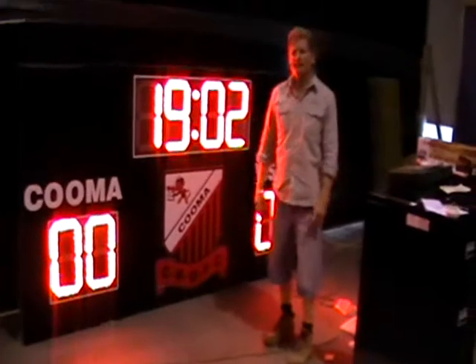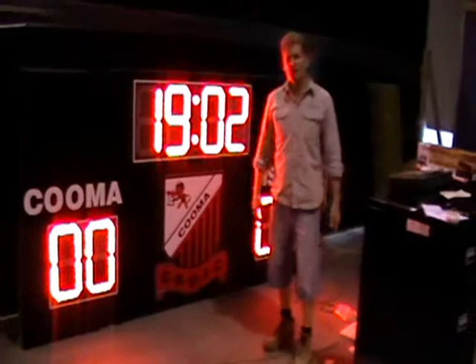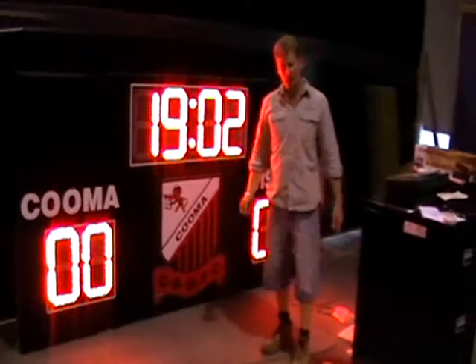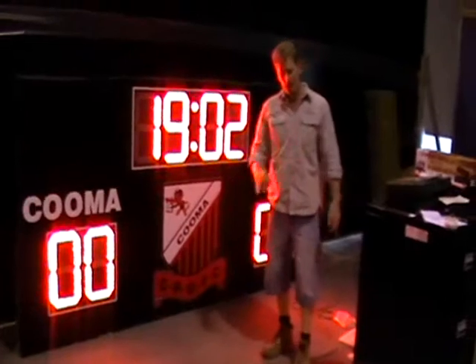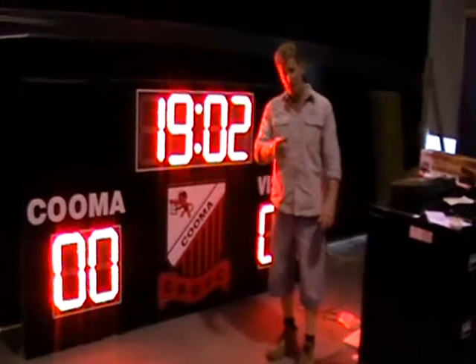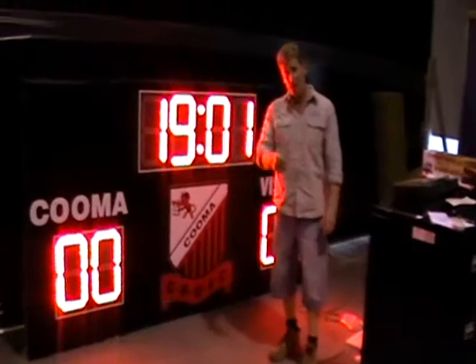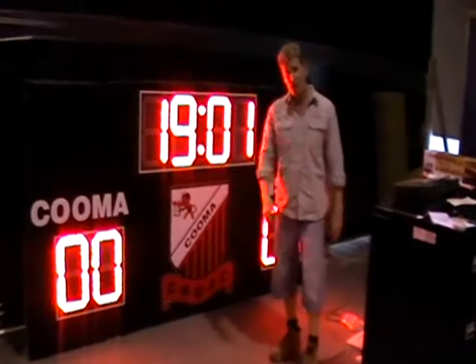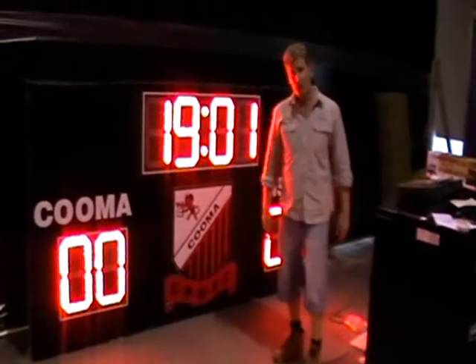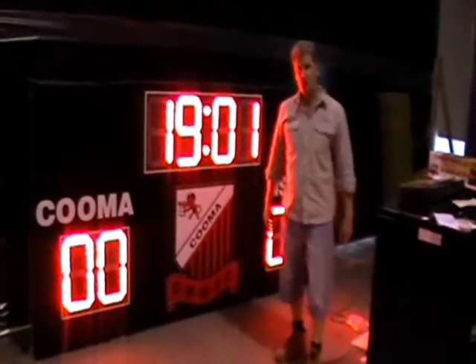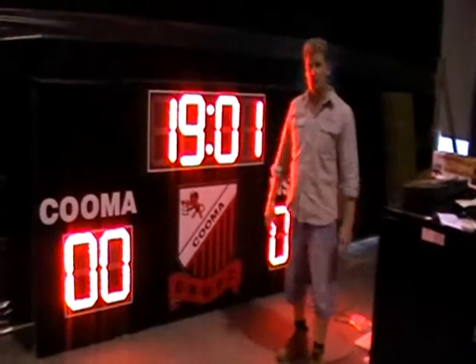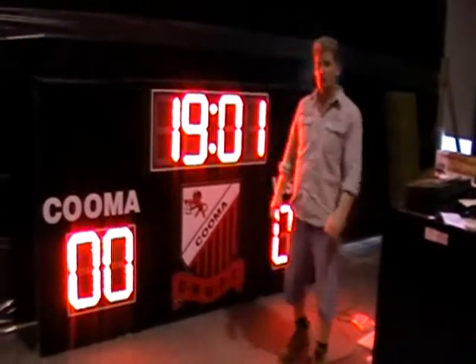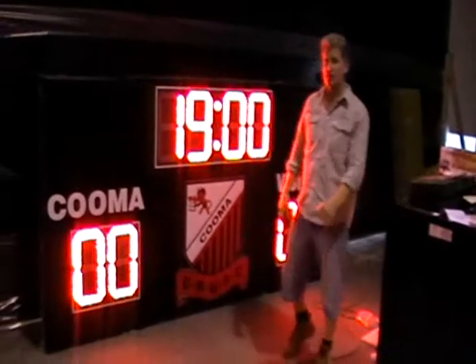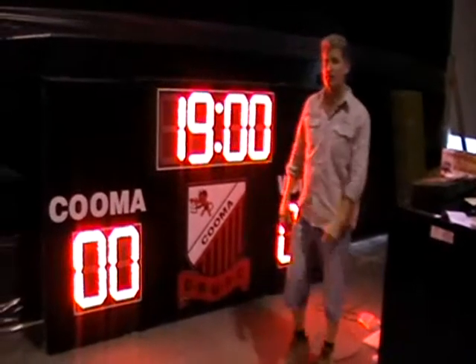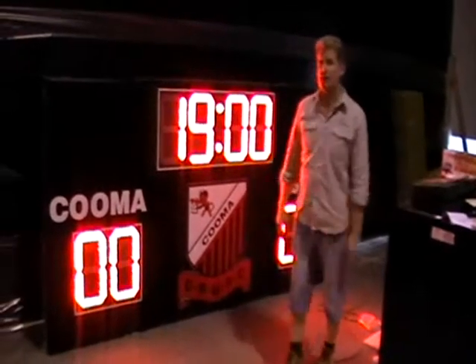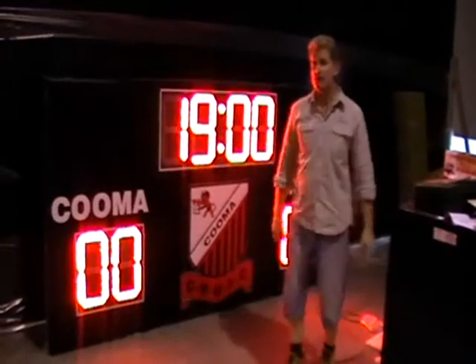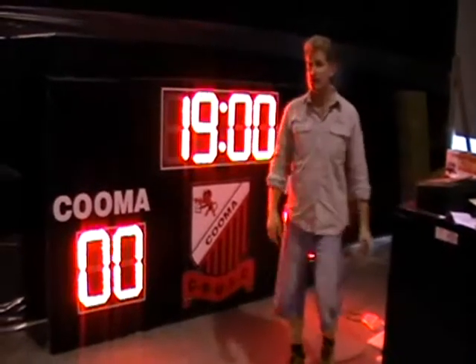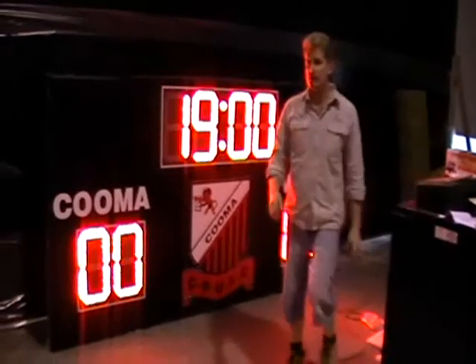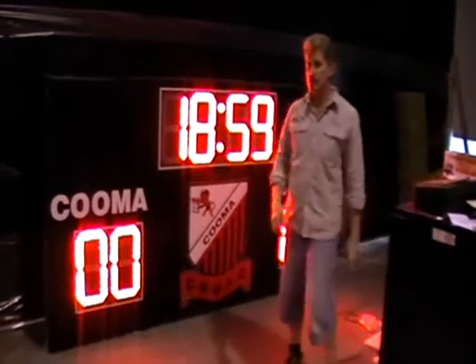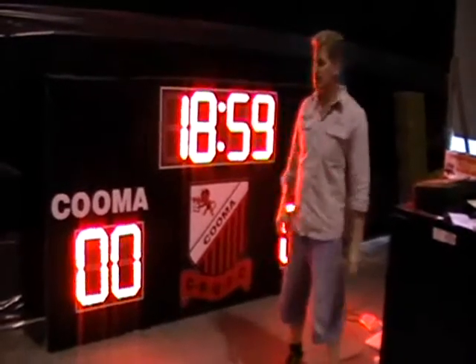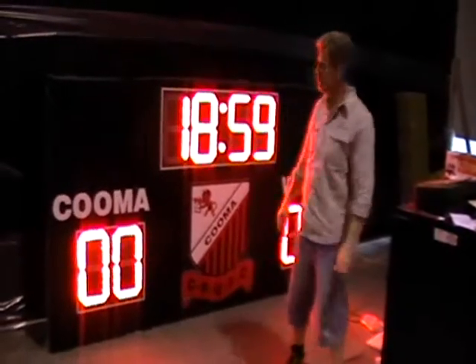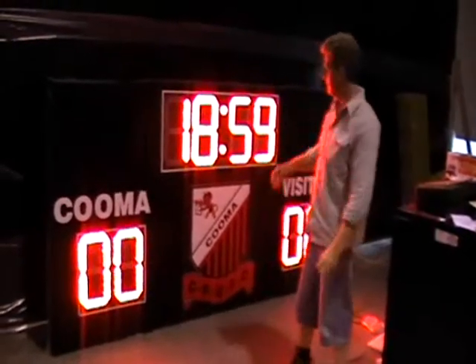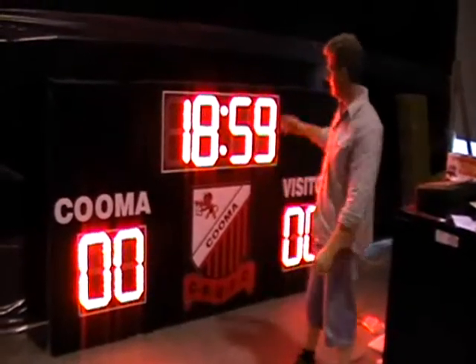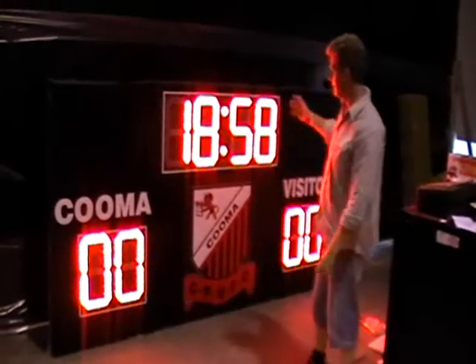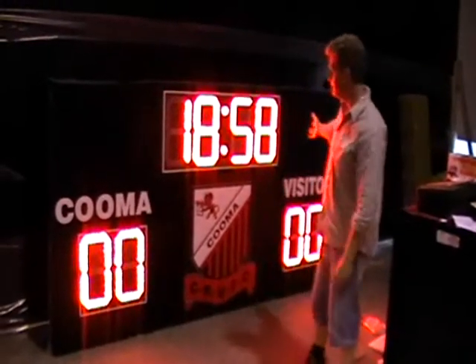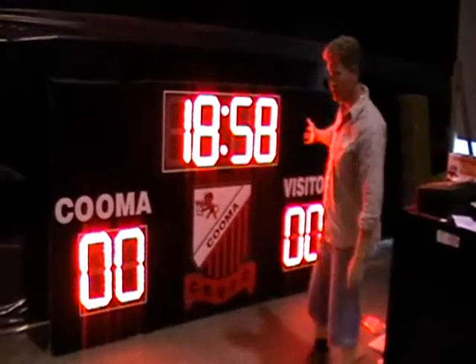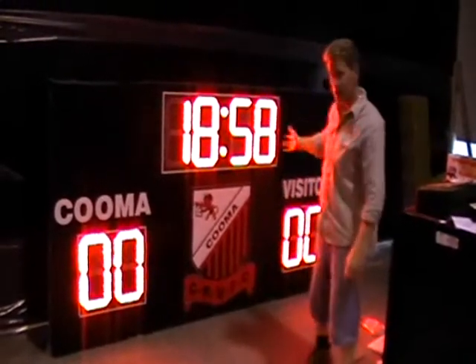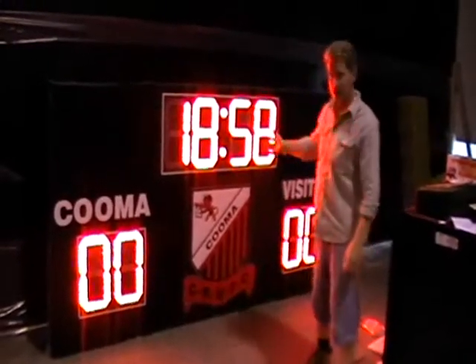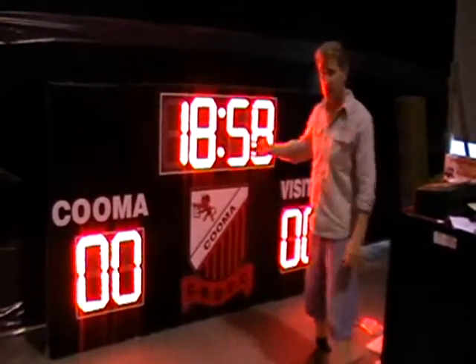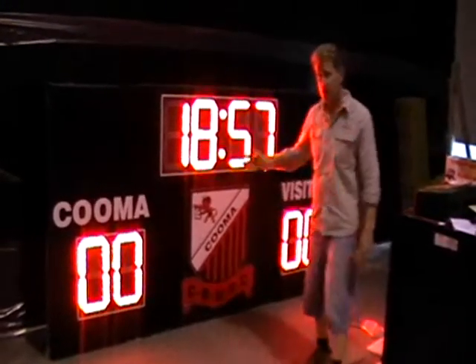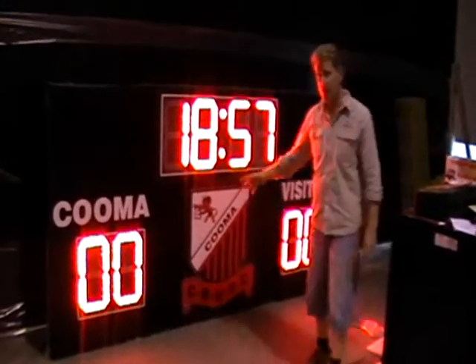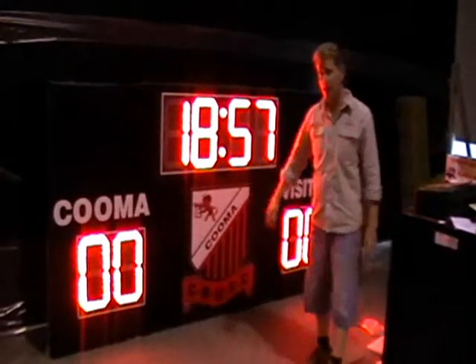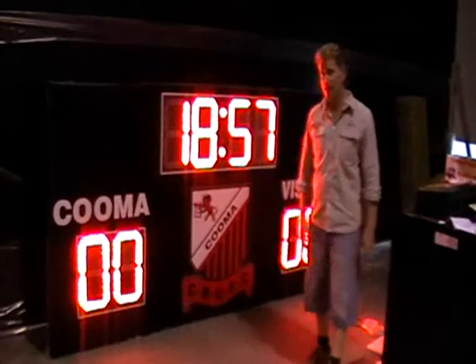This is Randy Bale from All Sports Scoreboards. I'd like to introduce one of our standard OM scoreboard models.